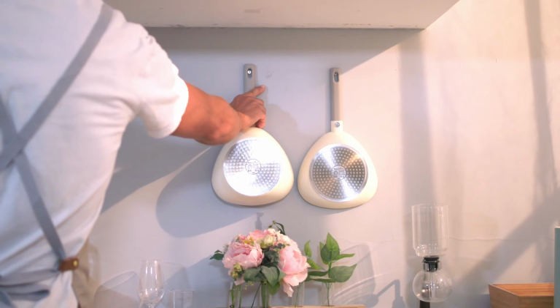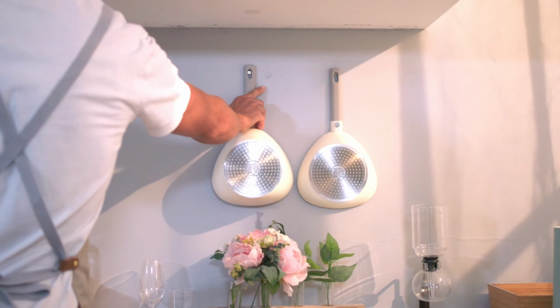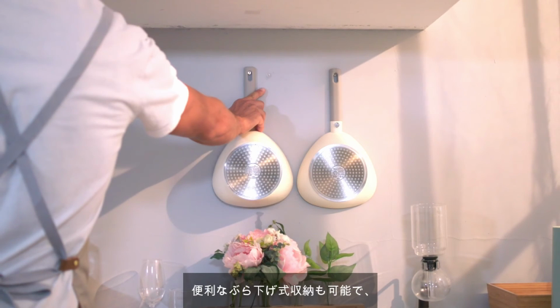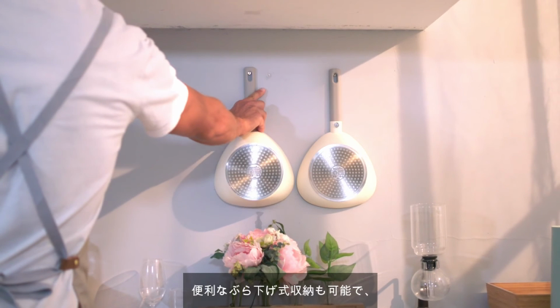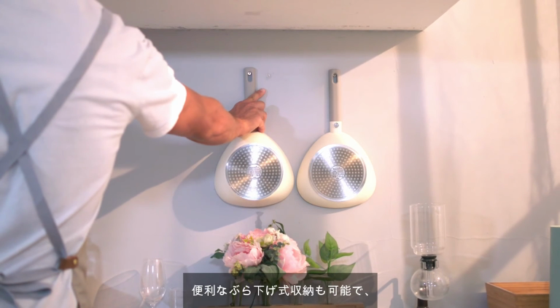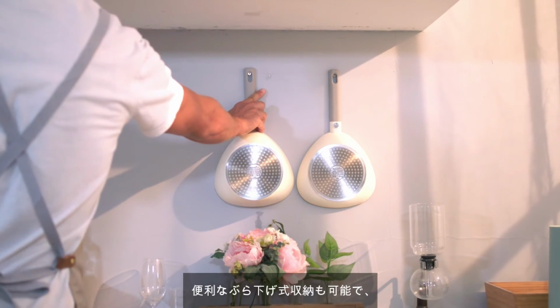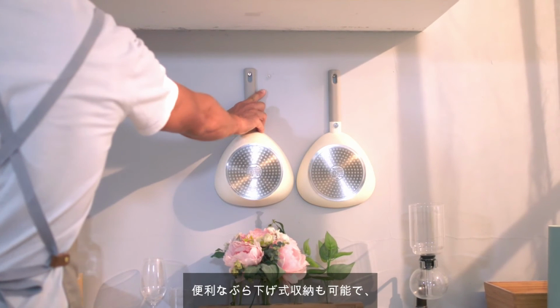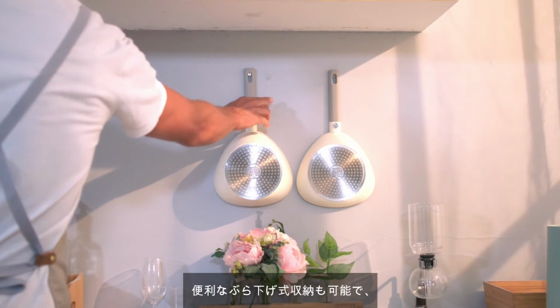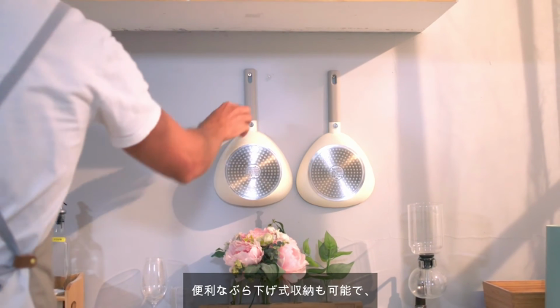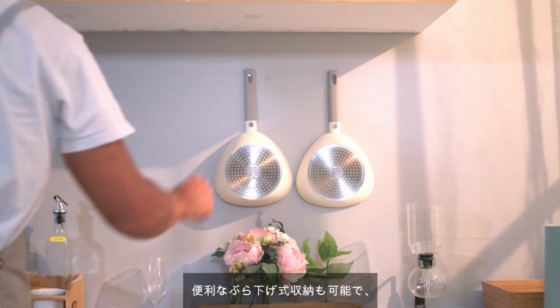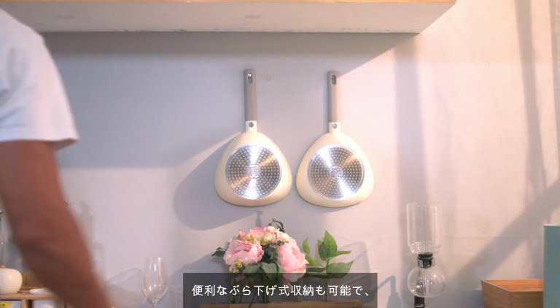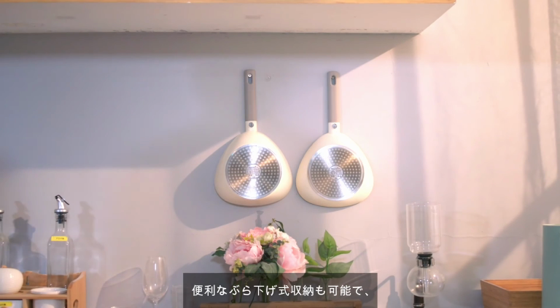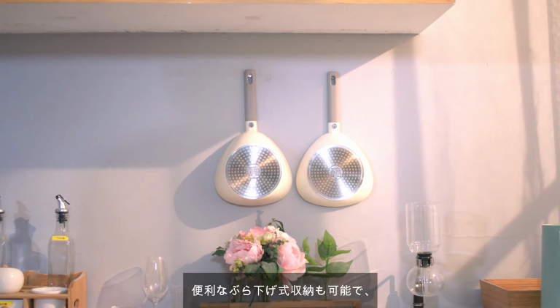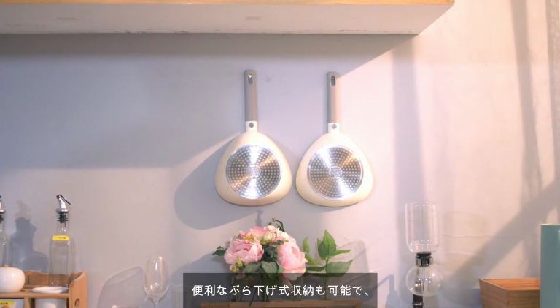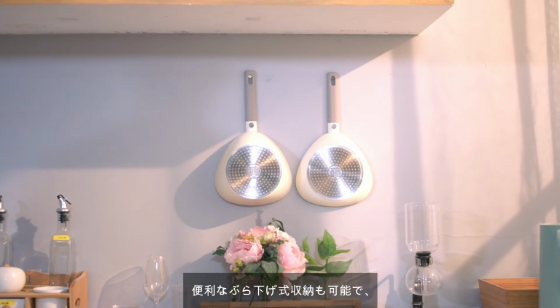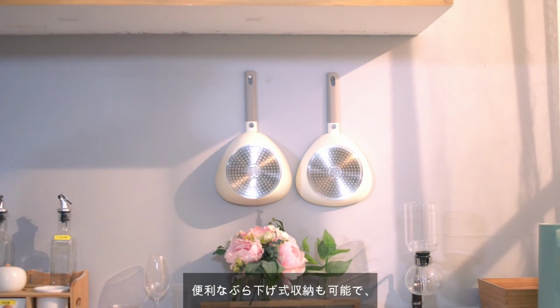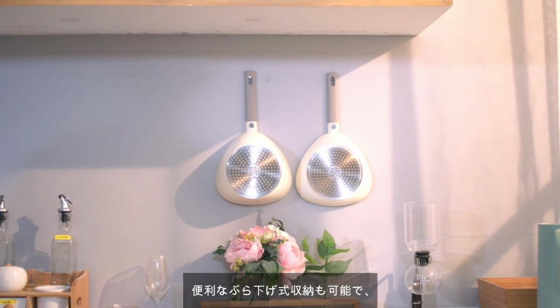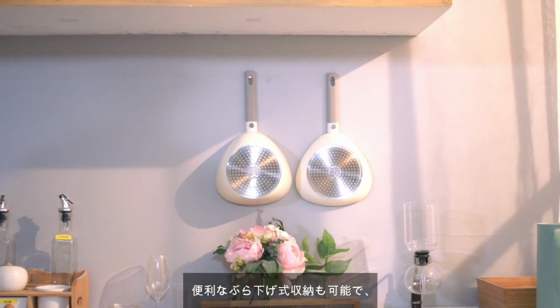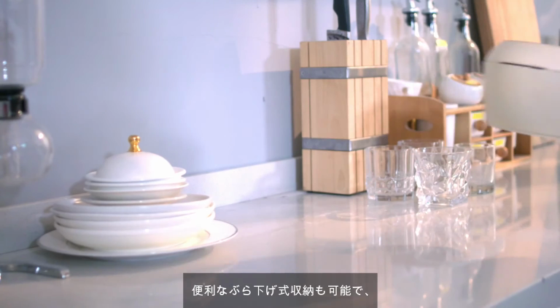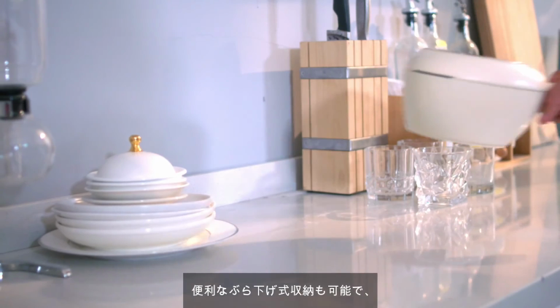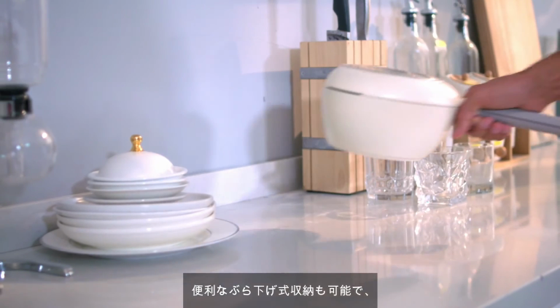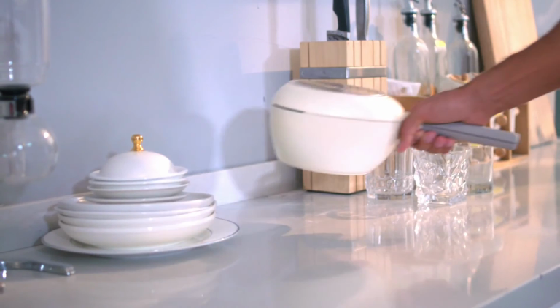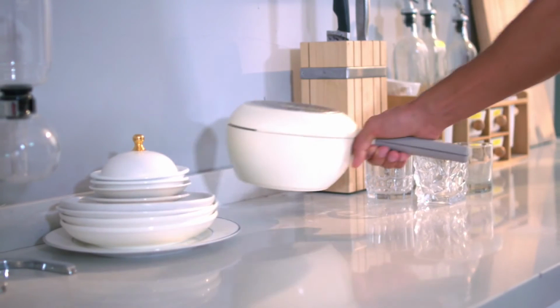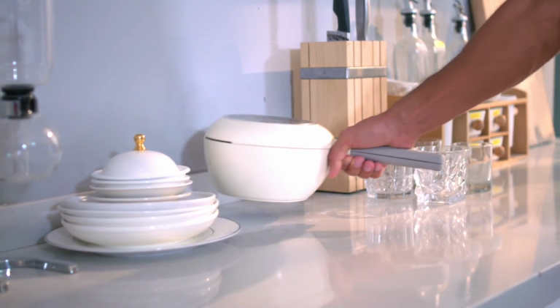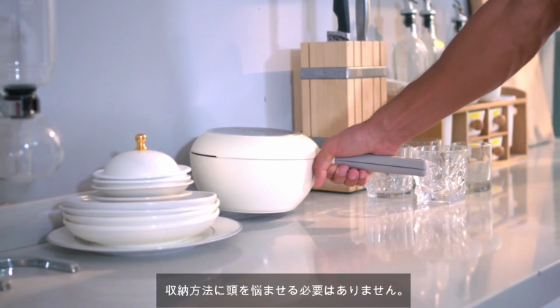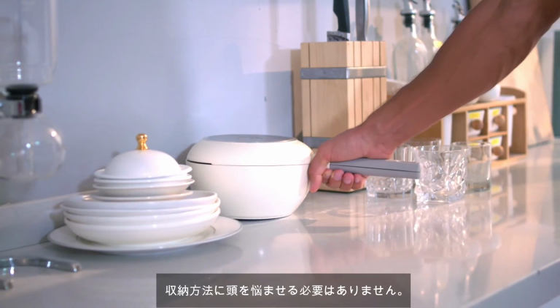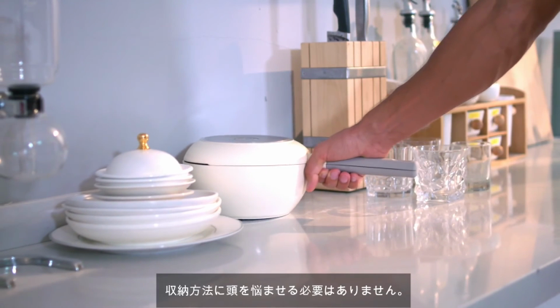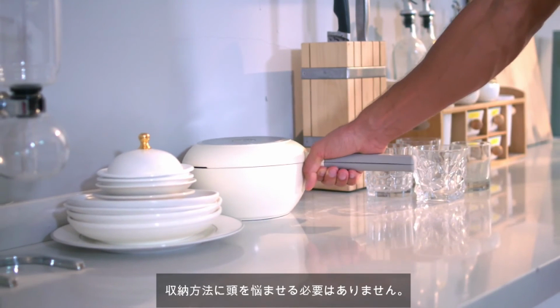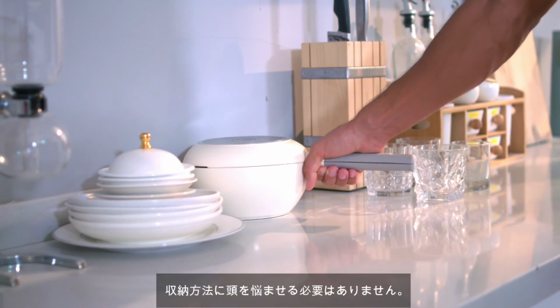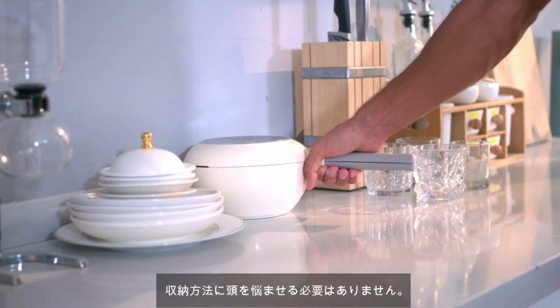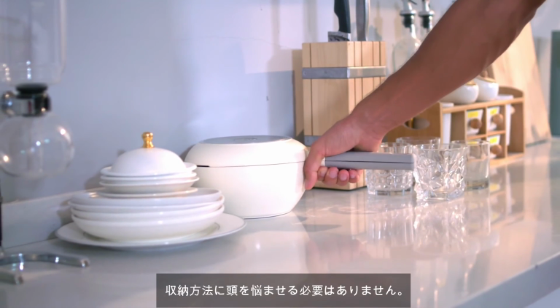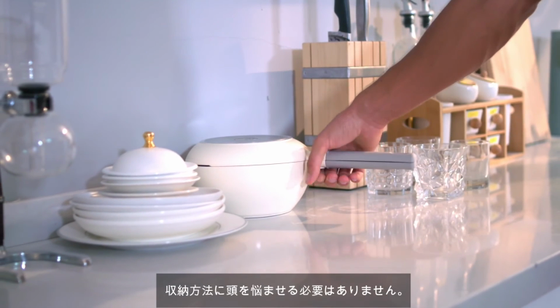The key is the fold-up storage — a very convenient storage solution. It can also be hung on a wall directly.